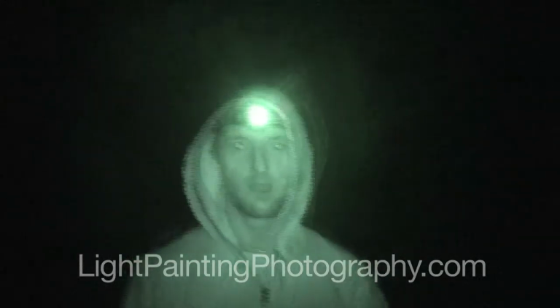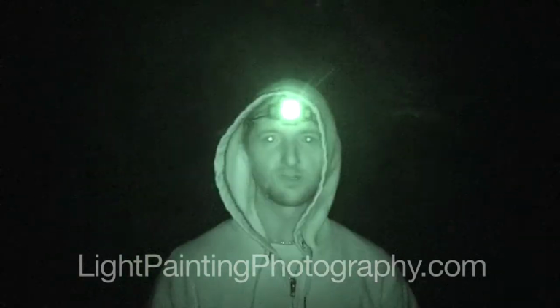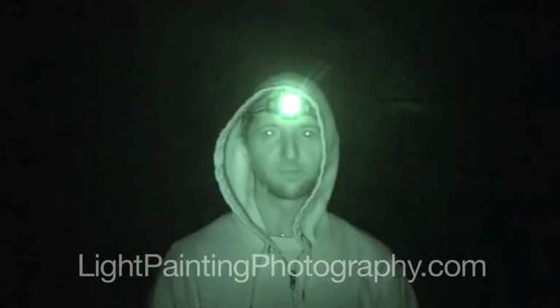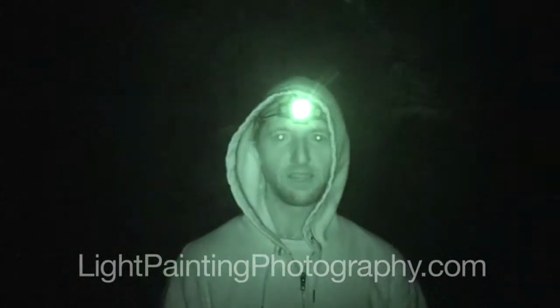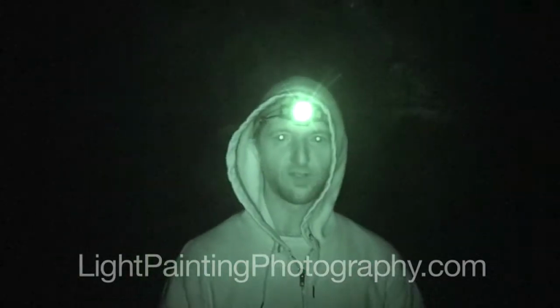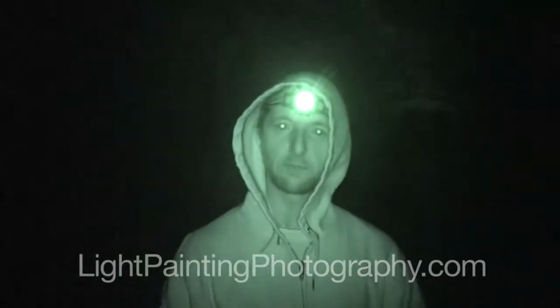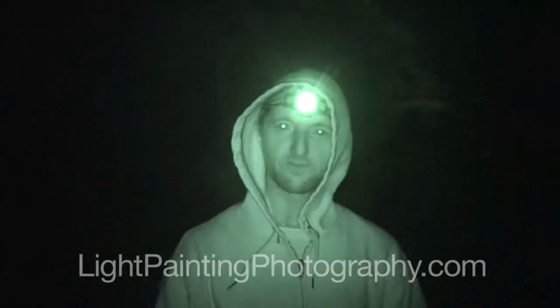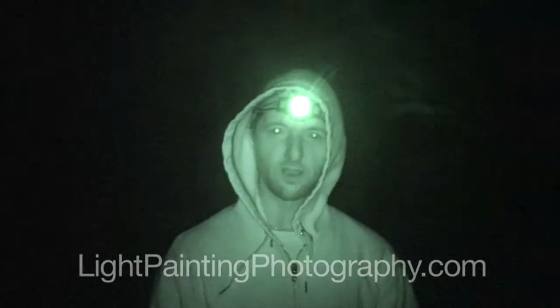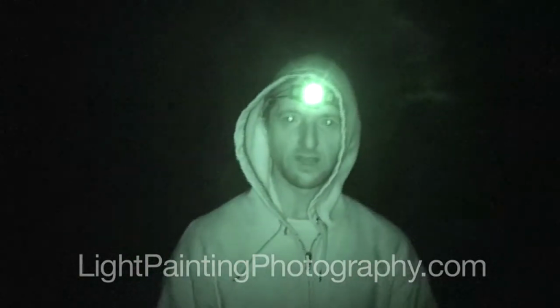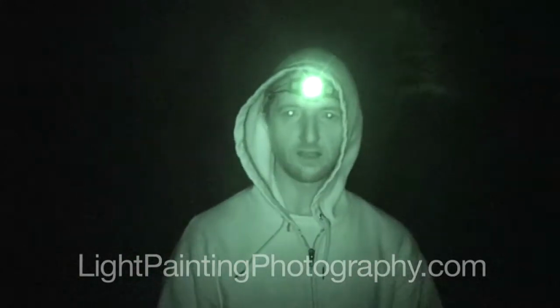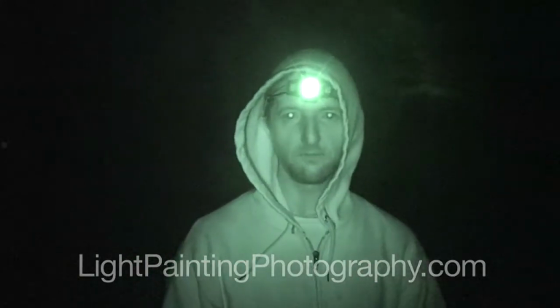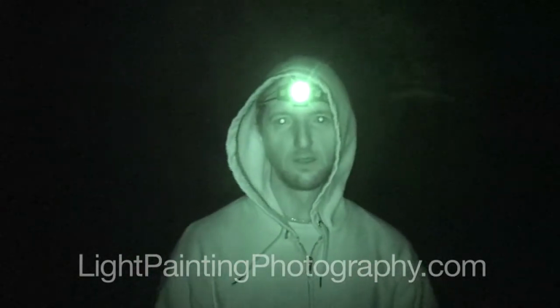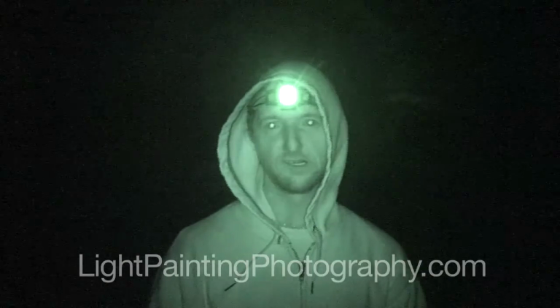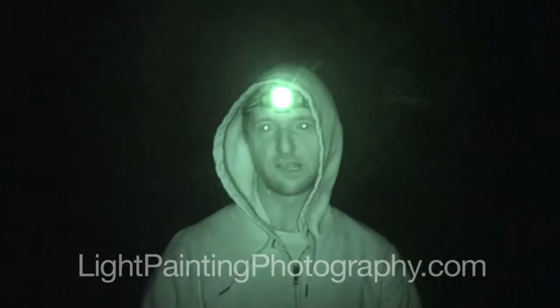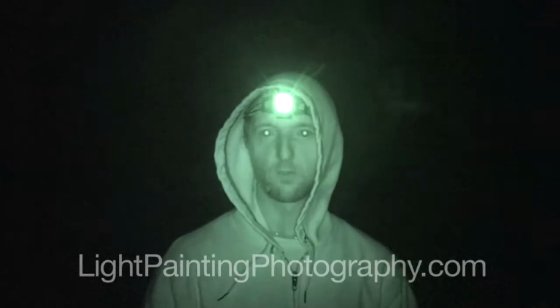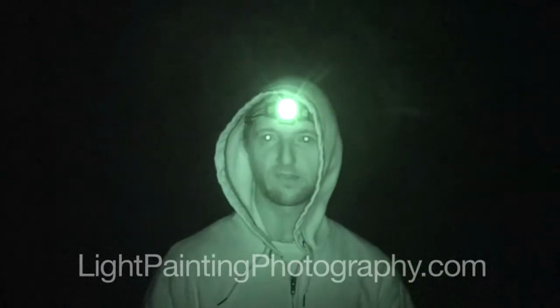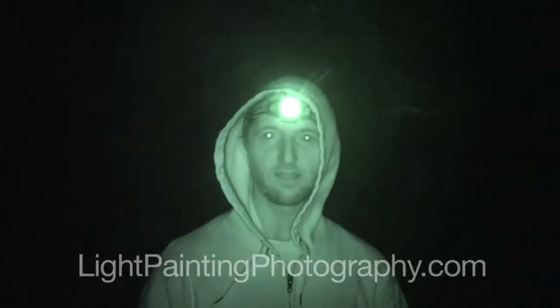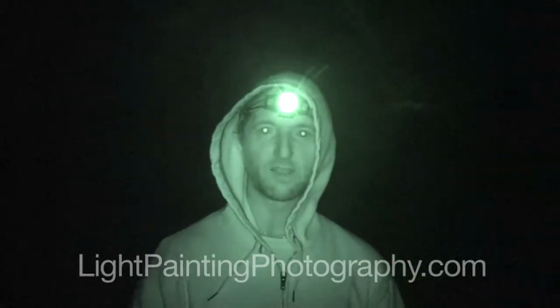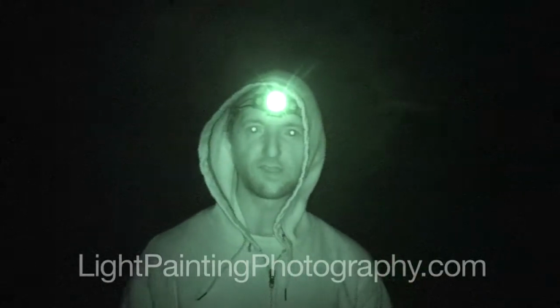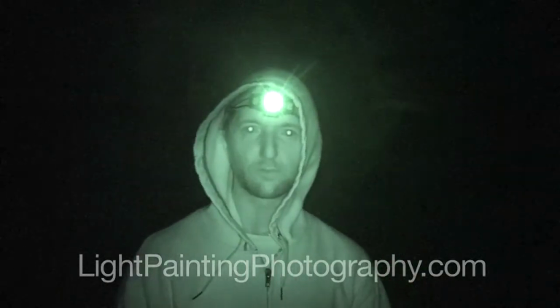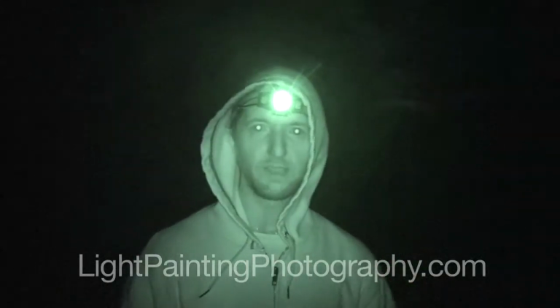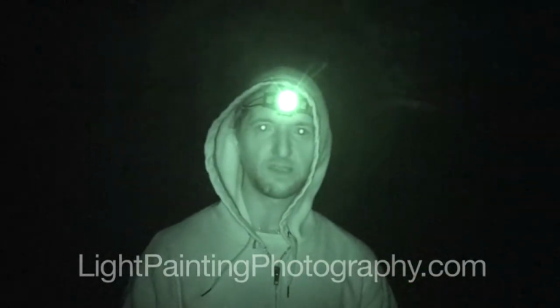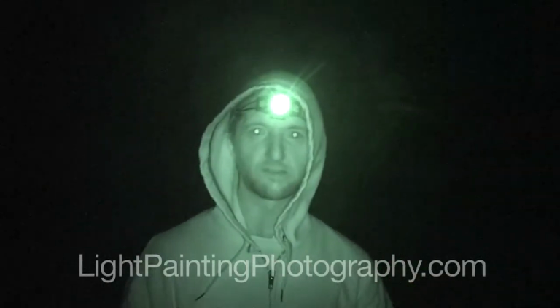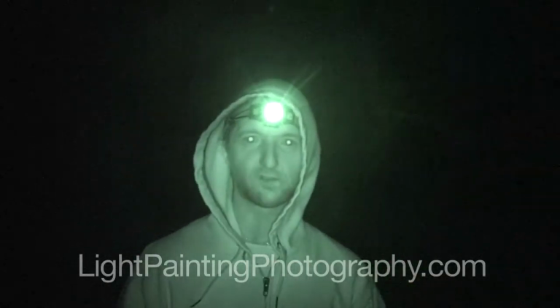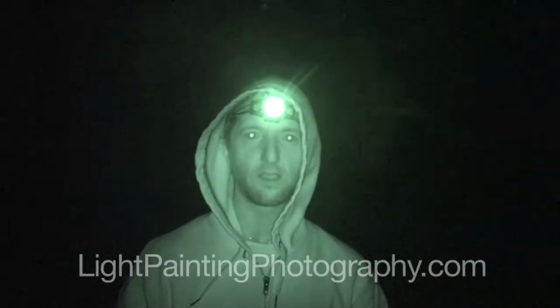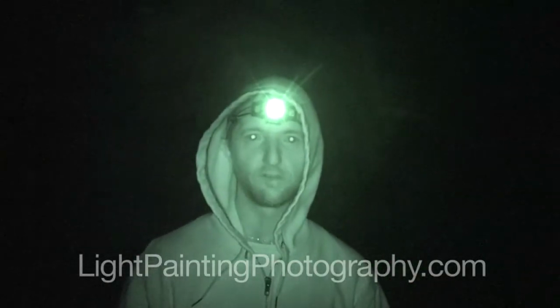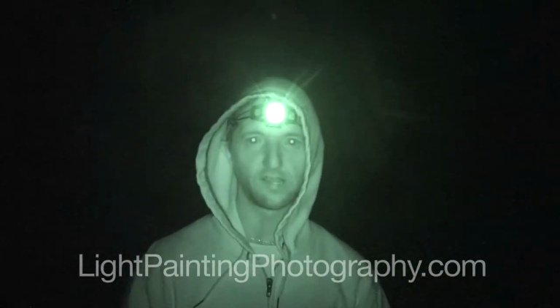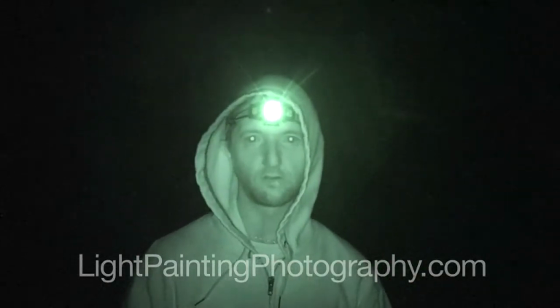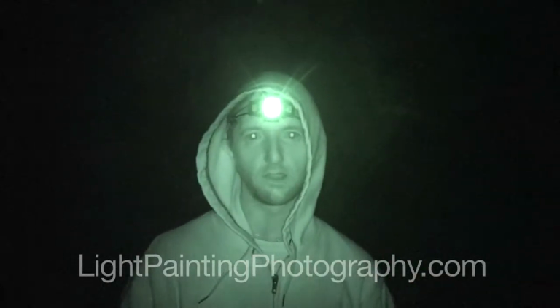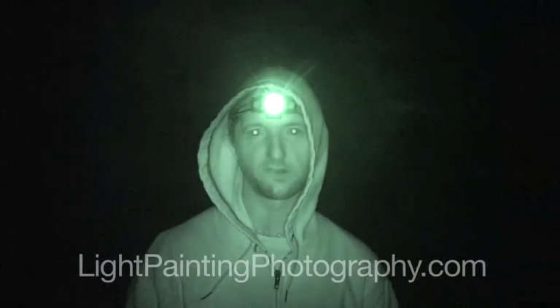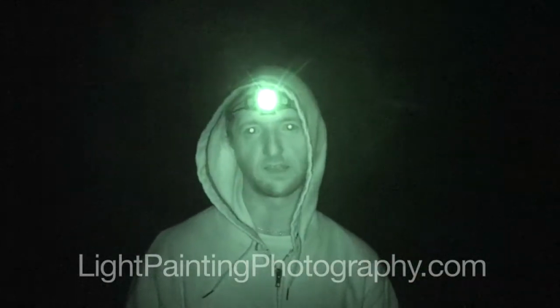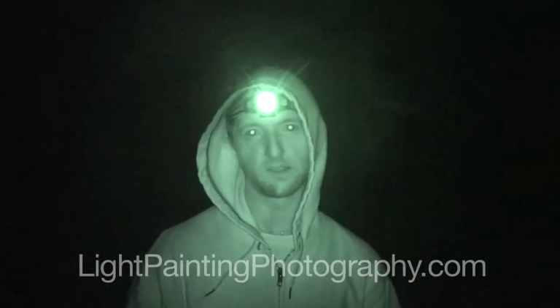I'm Jason Page for lightpaintingphotography.com. Please check out the website, like our Facebook page, and subscribe to the channel. And I'll see you next time.